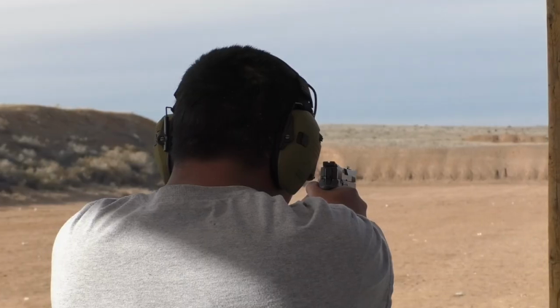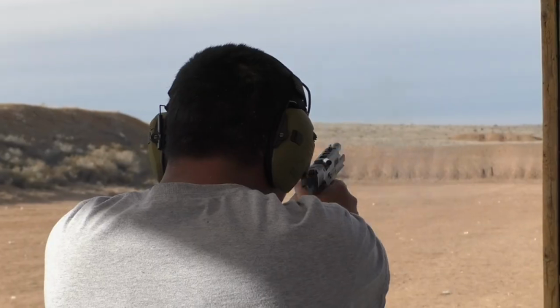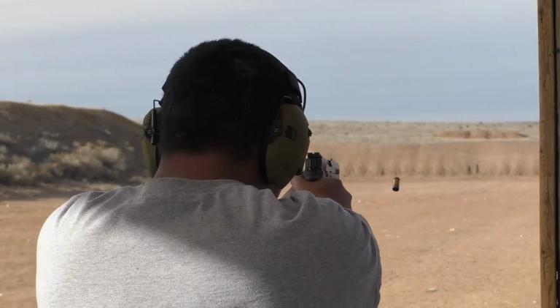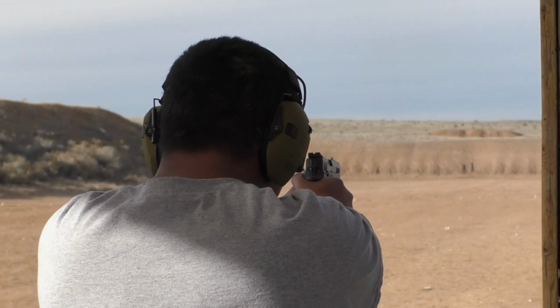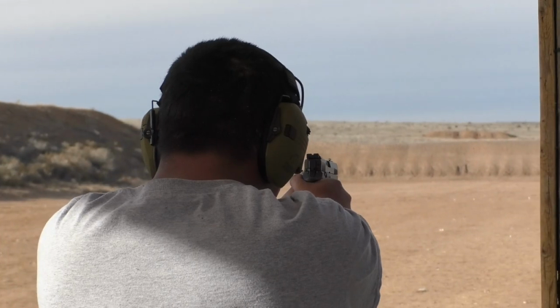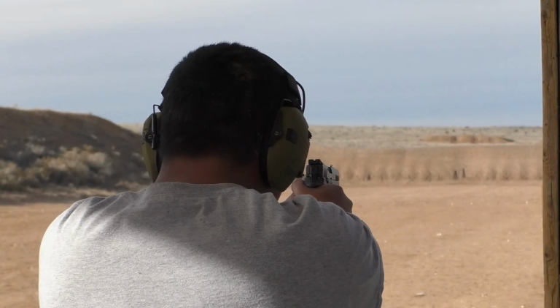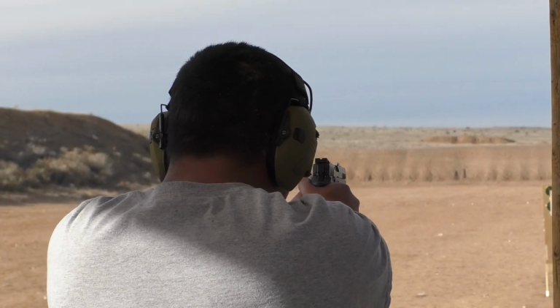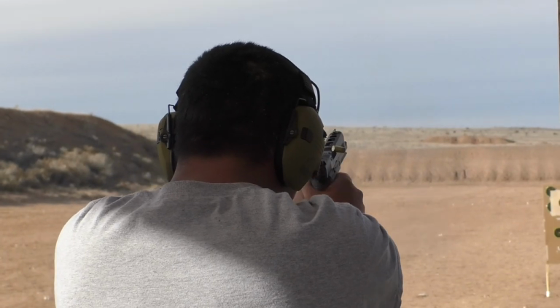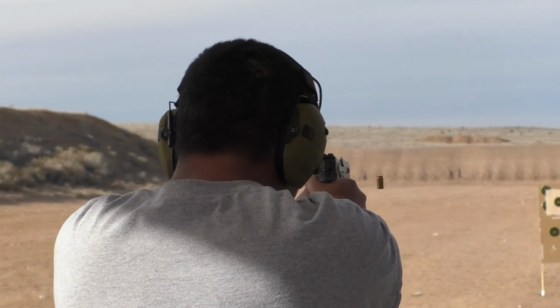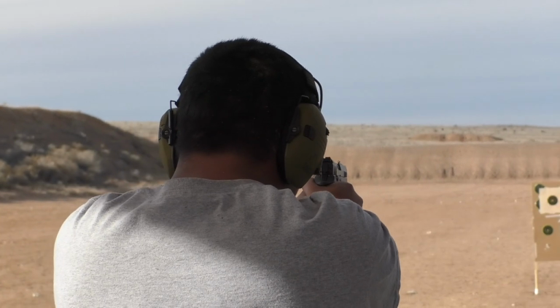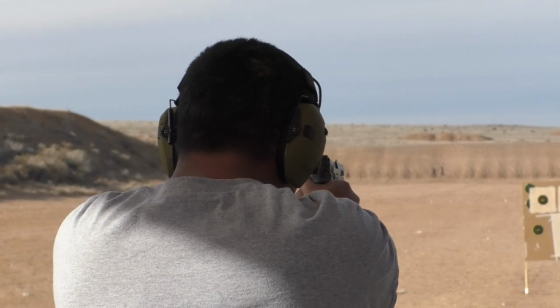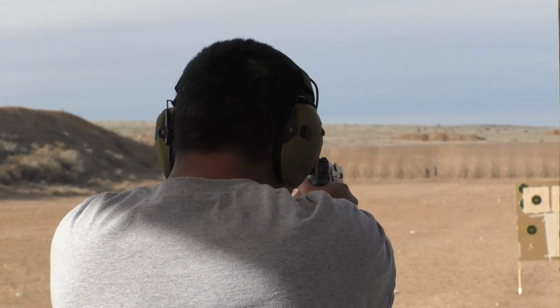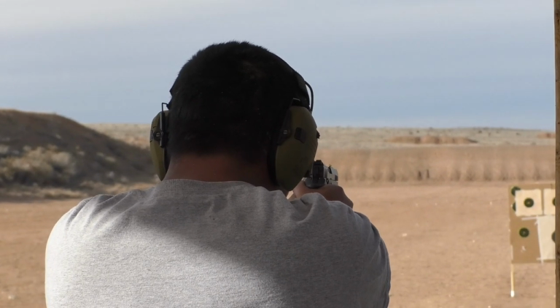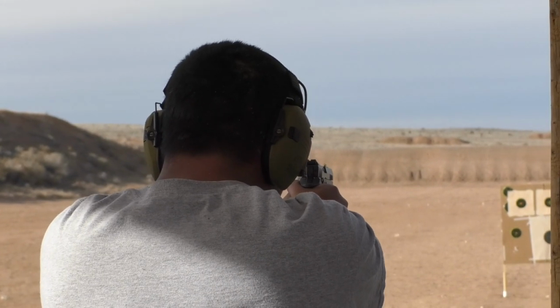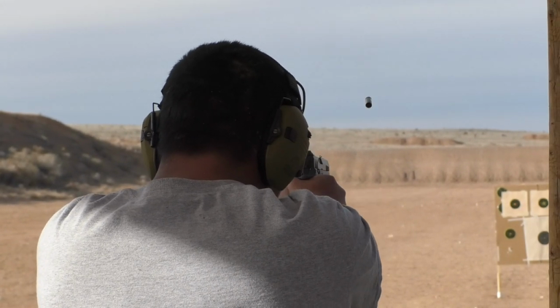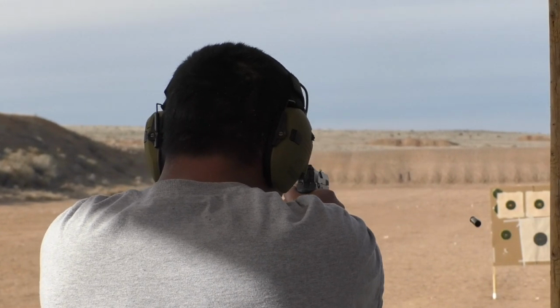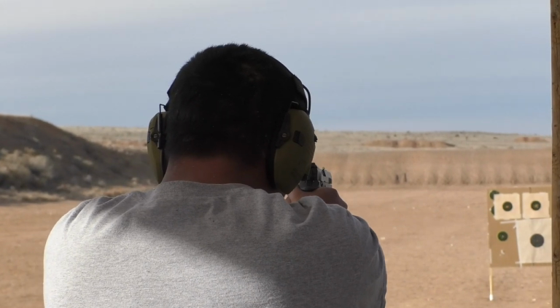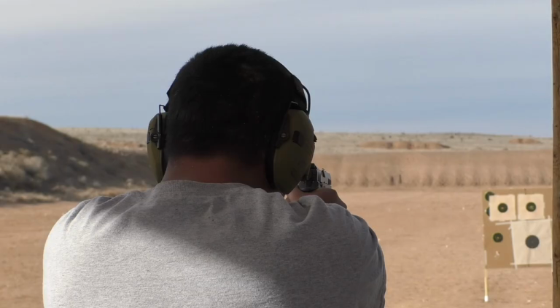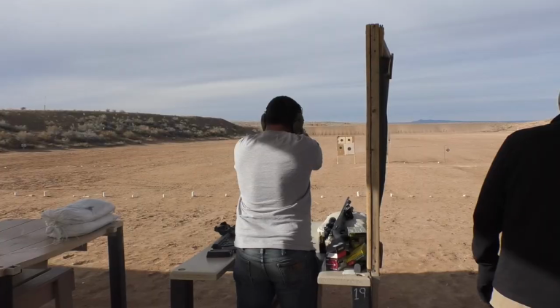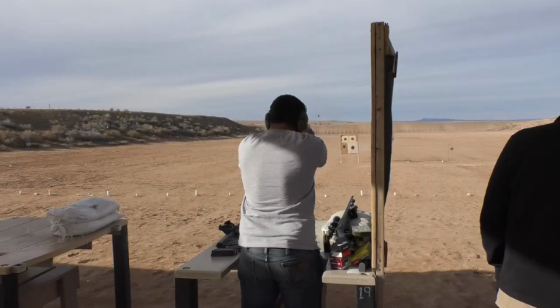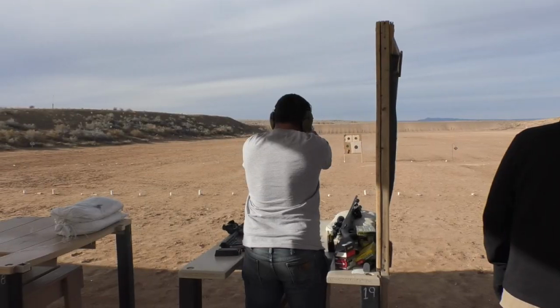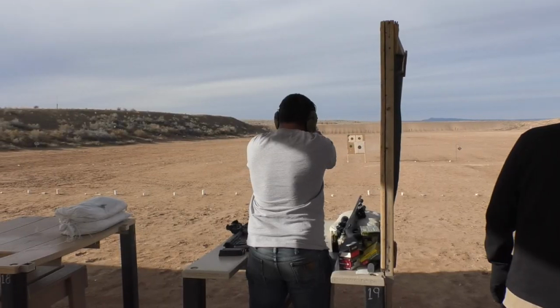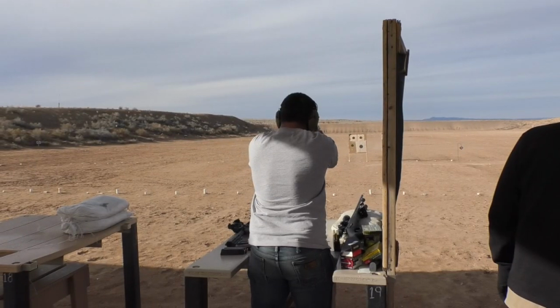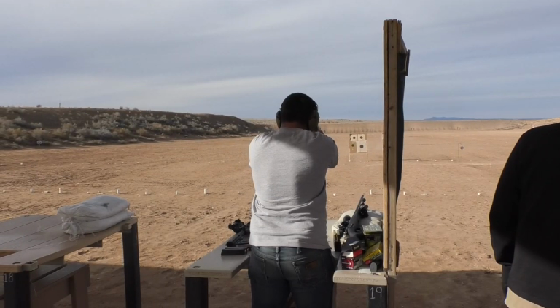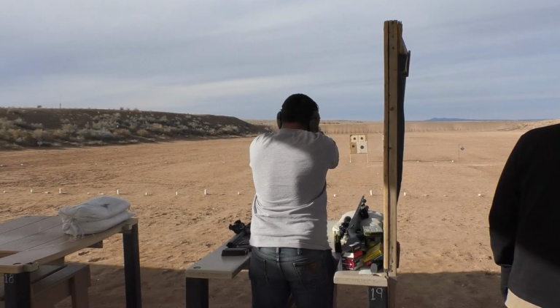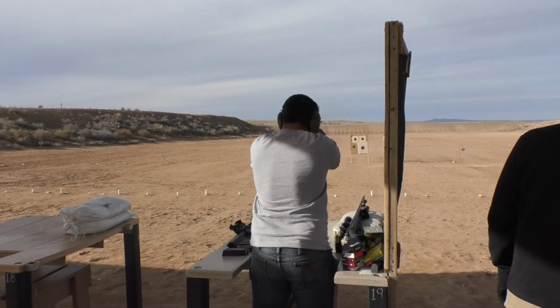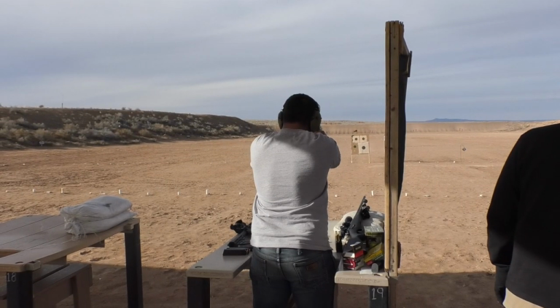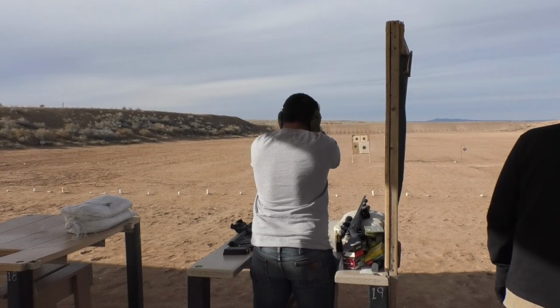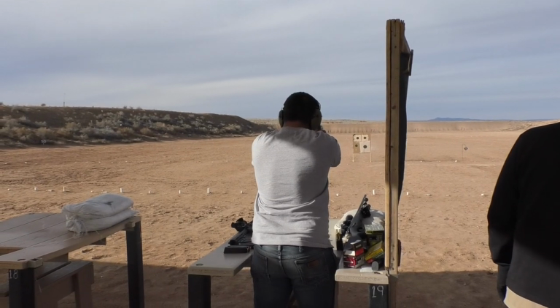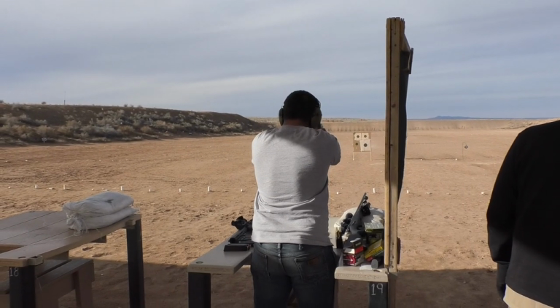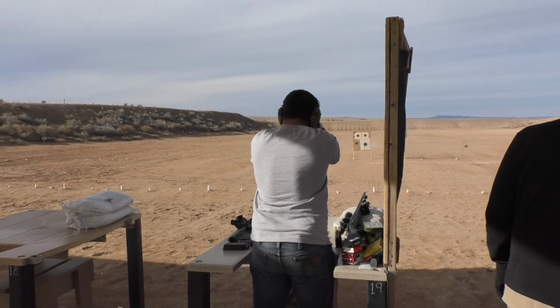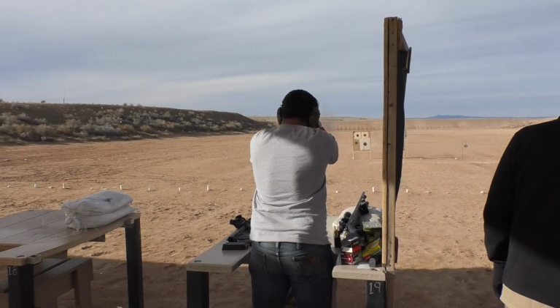Fully automatic firearms and rapid fire are not allowed on the range. Remember, safety is everyone's responsibility.